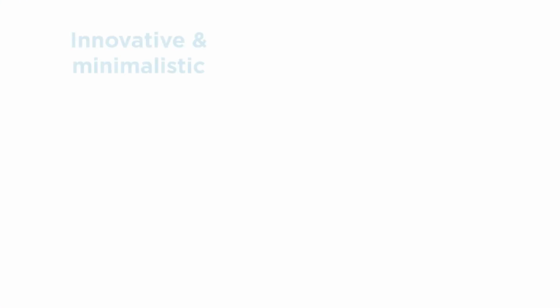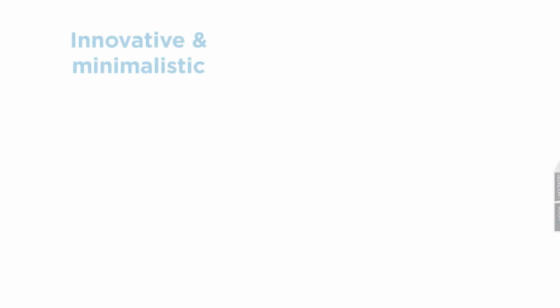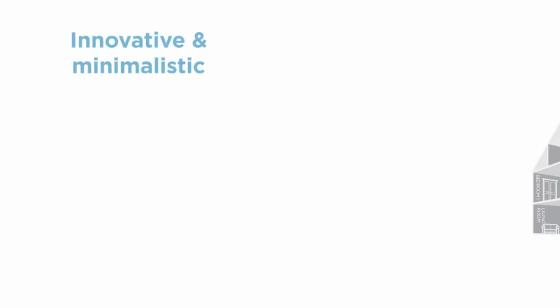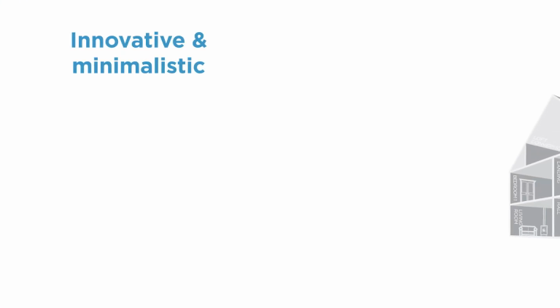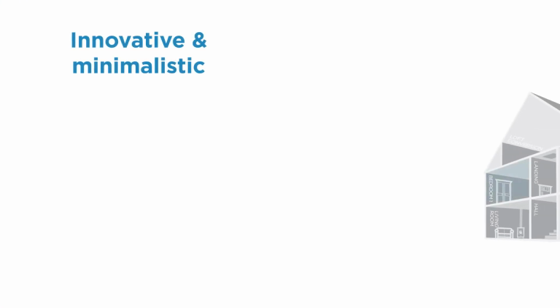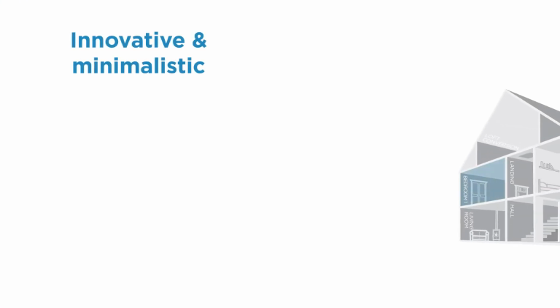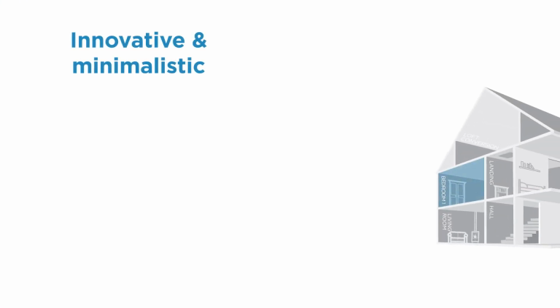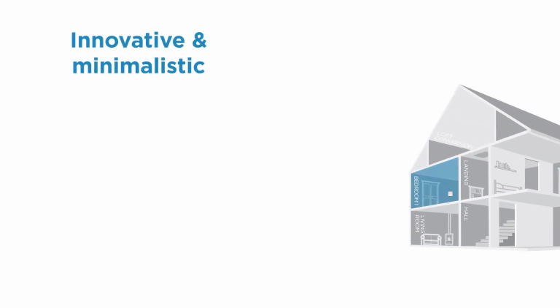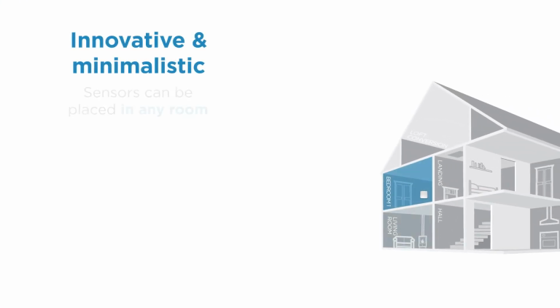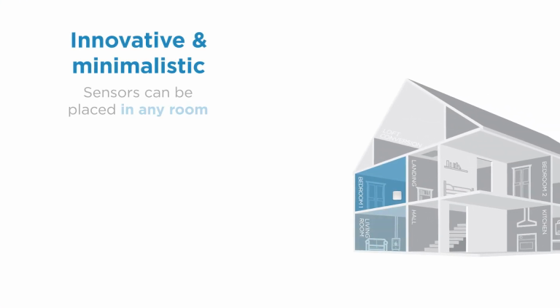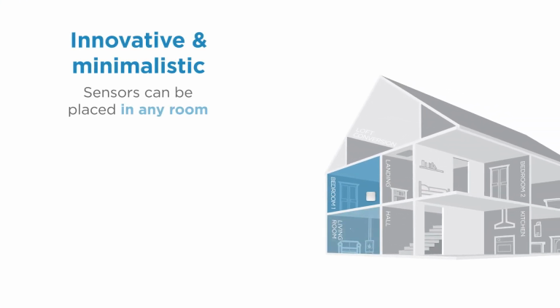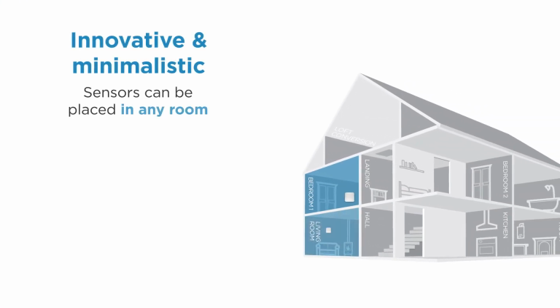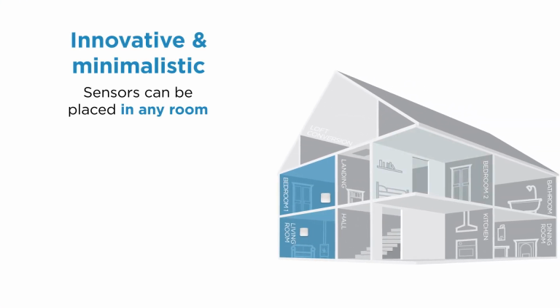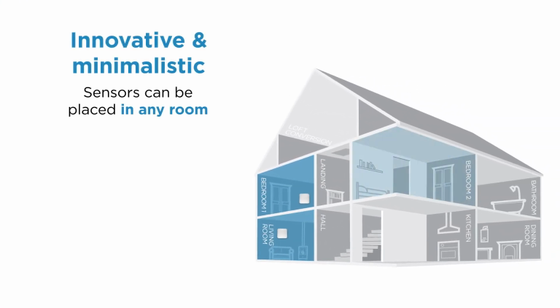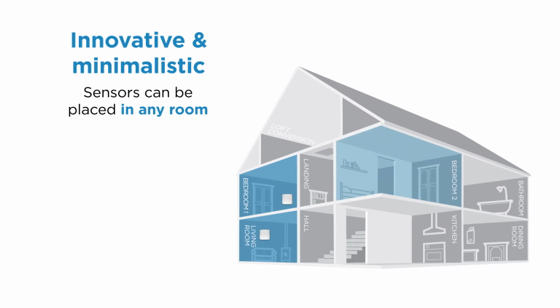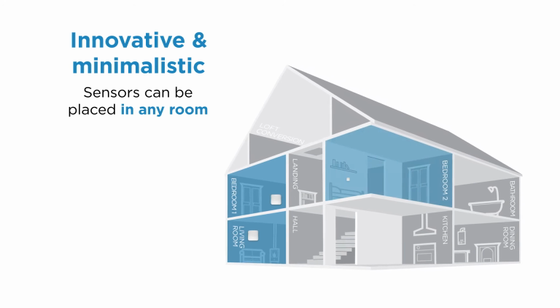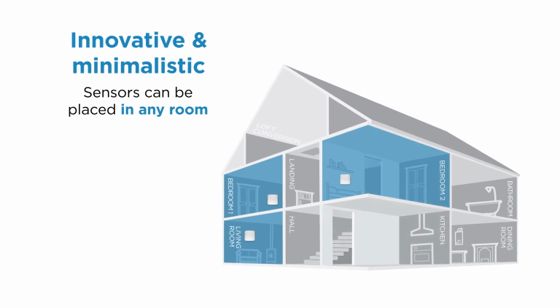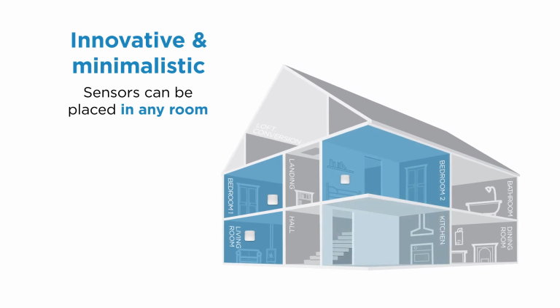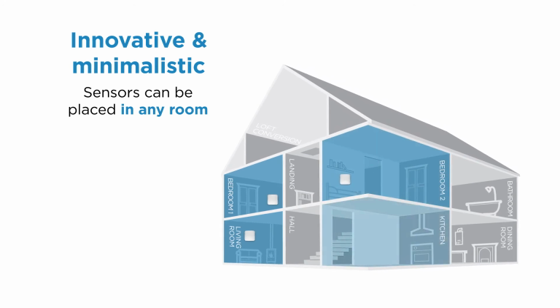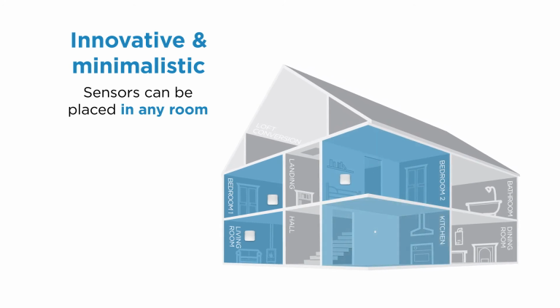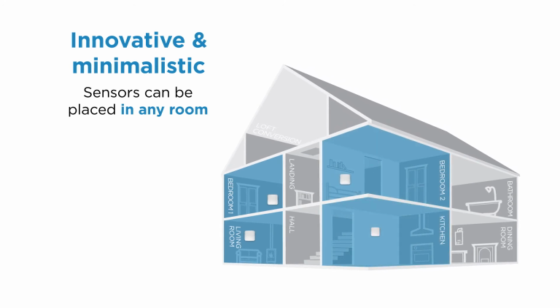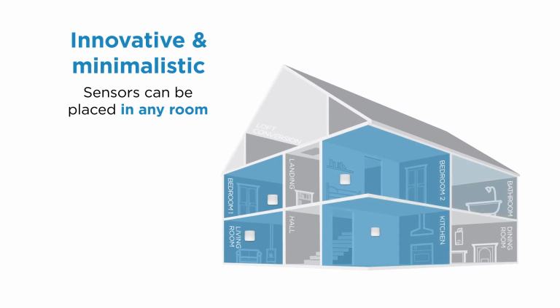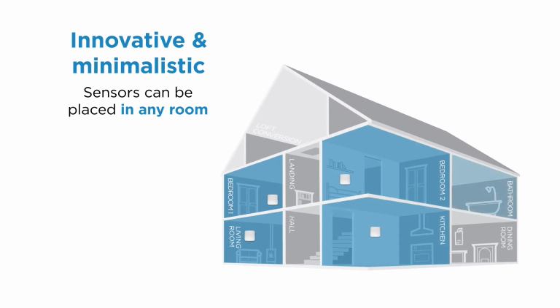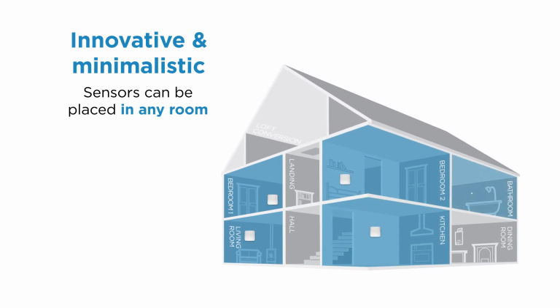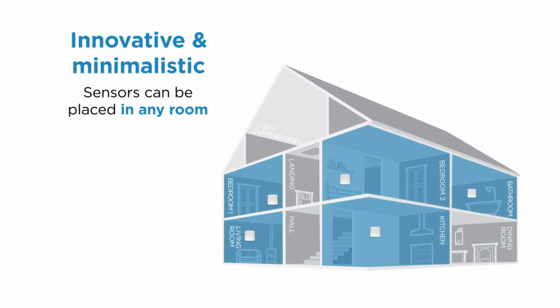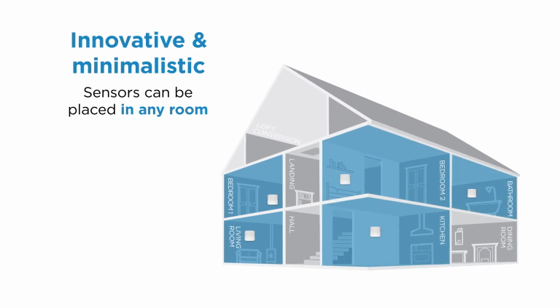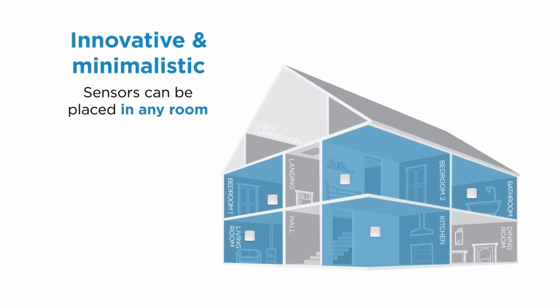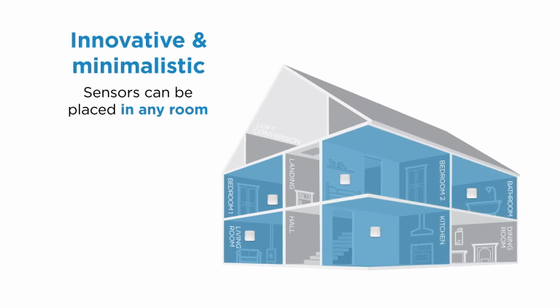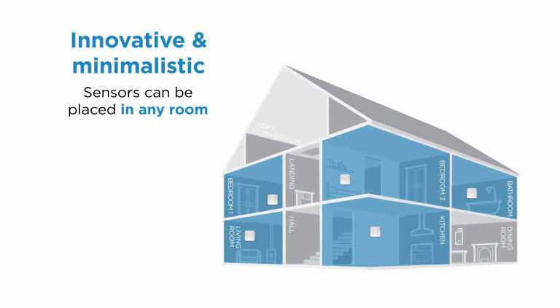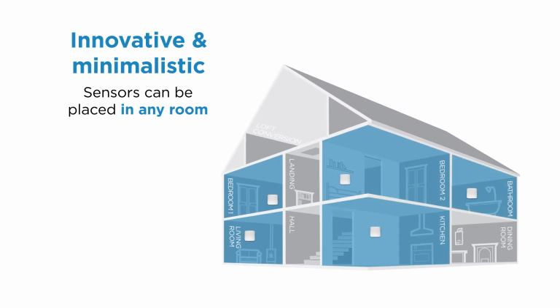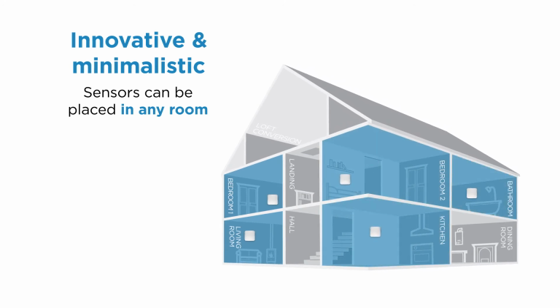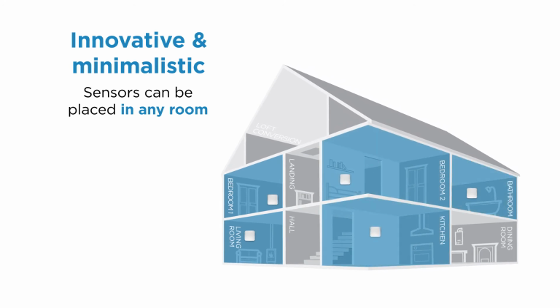Innovative and minimalistic, the Homelink environmental sensors can be placed in any room with minimal disruption for residents.